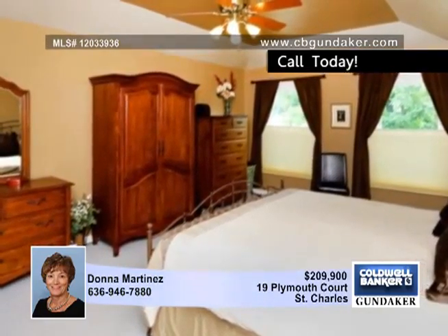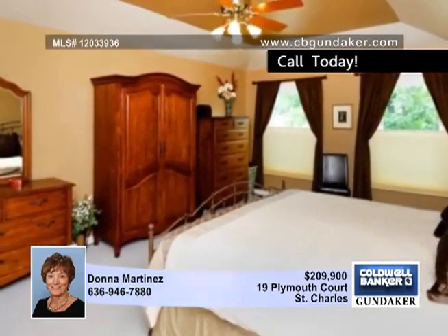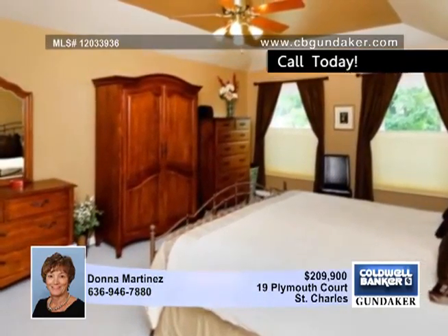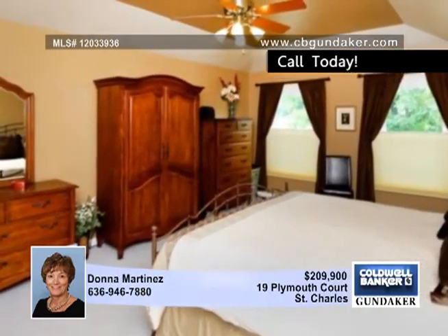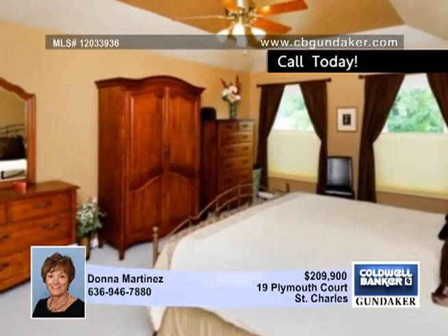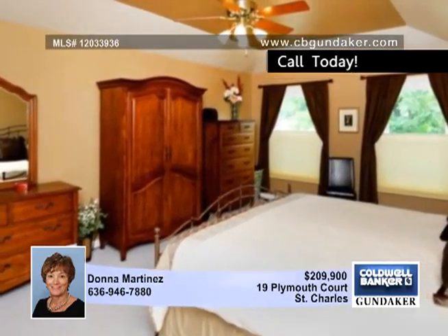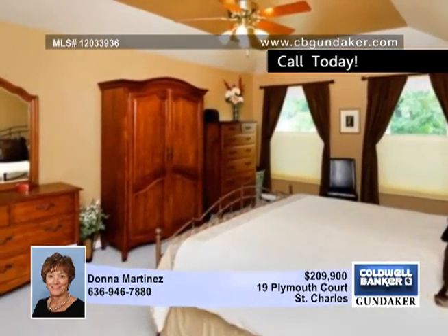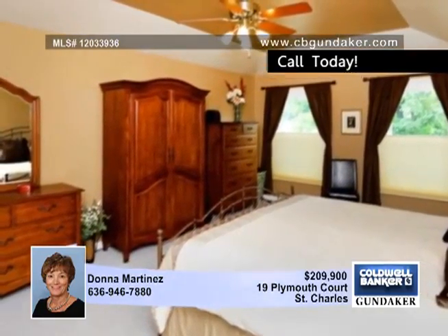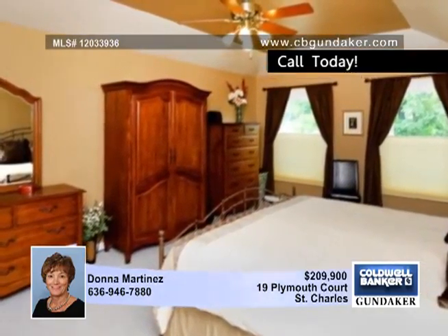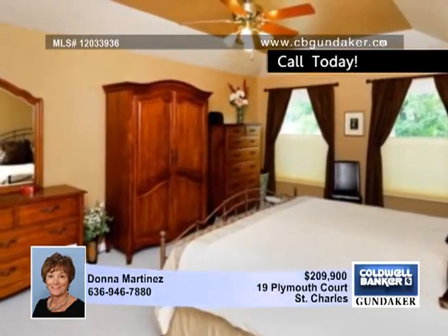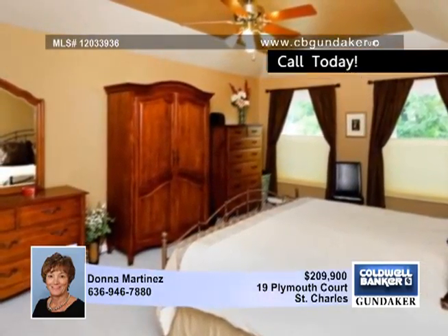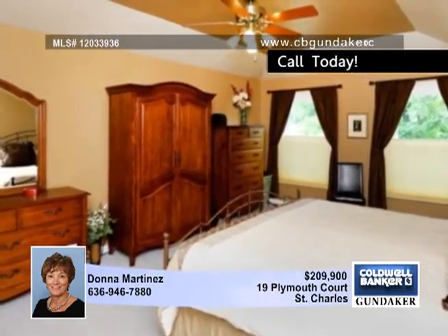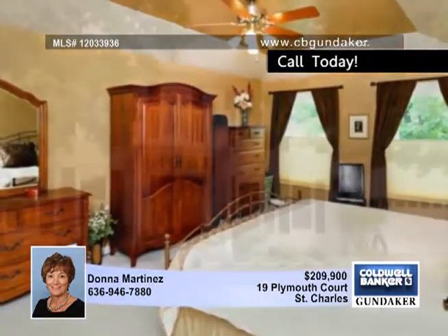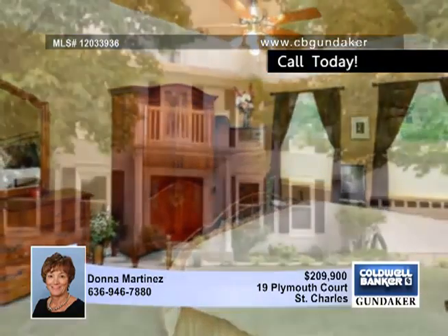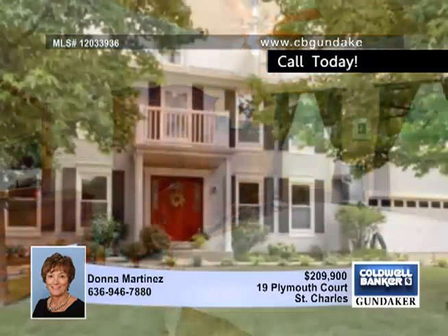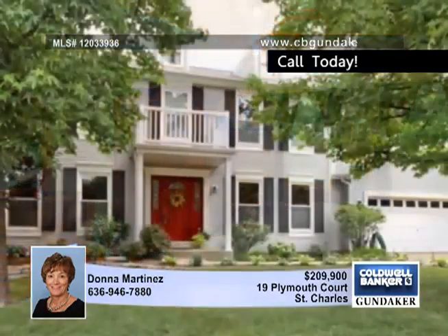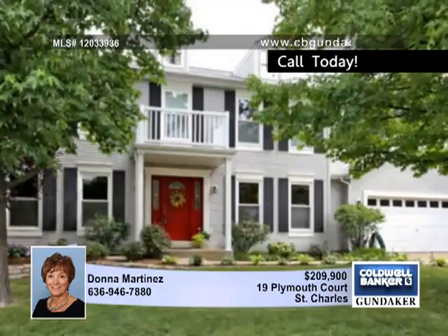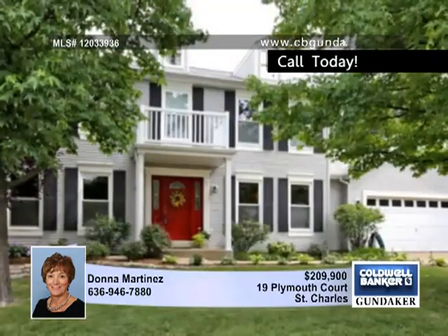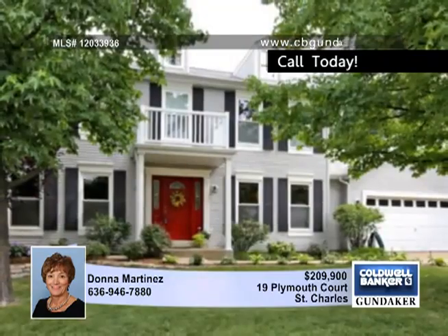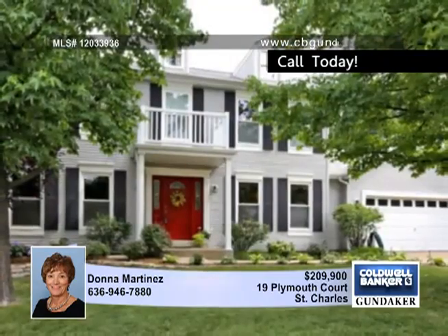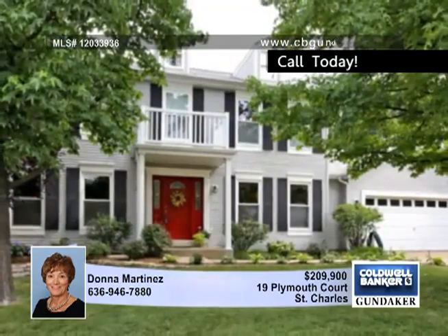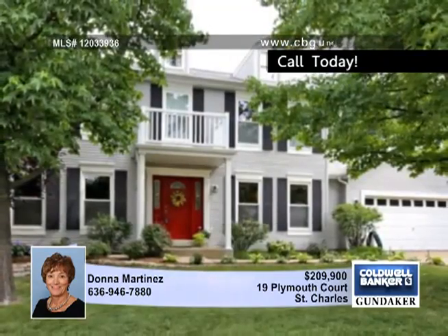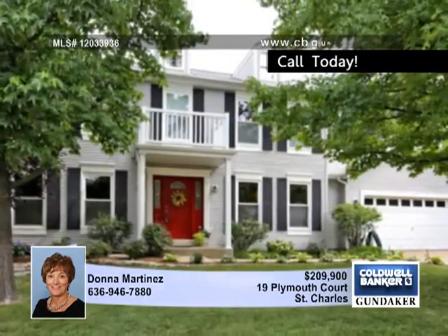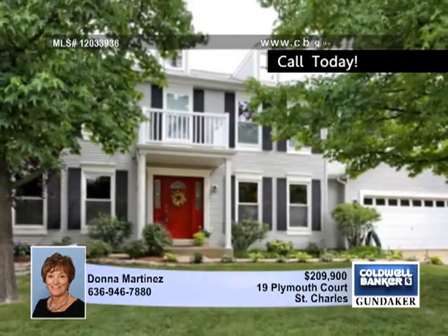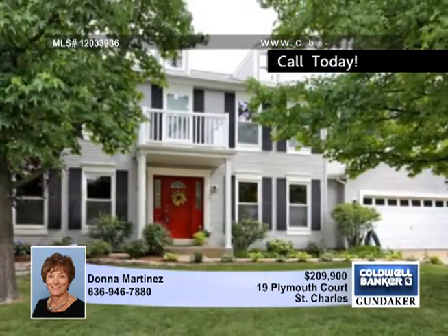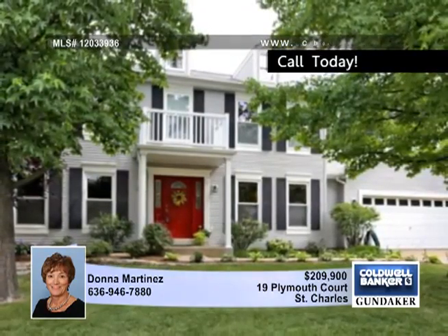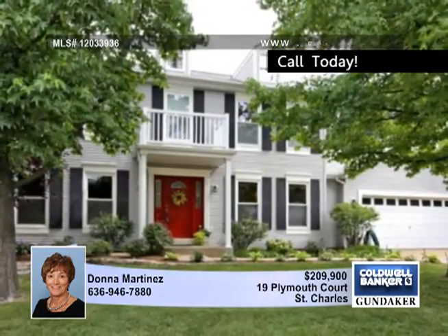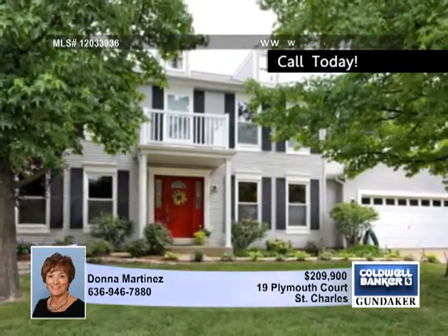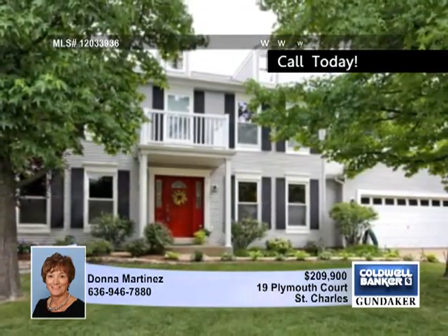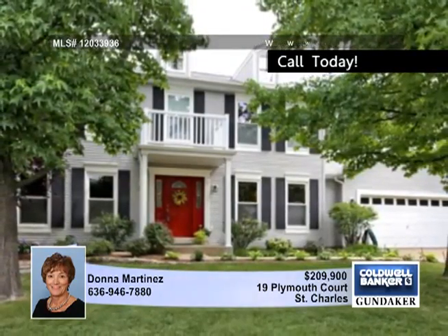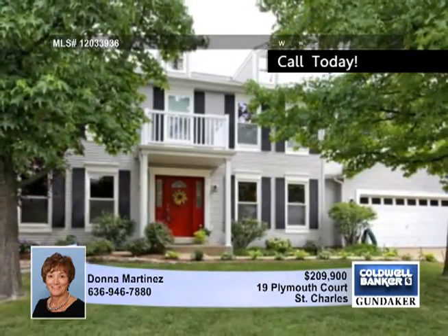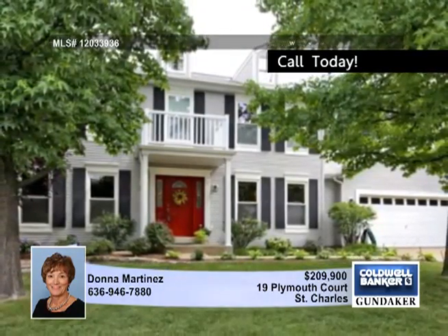This property provides easy access to Highway 364, shopping, and restaurants. Plan a tour with Donna.